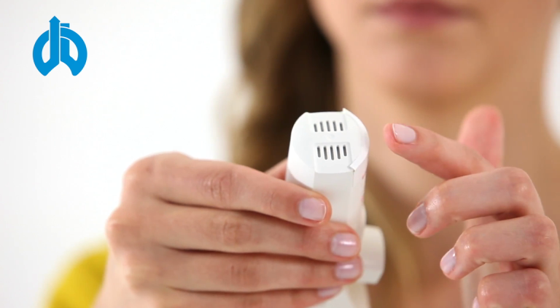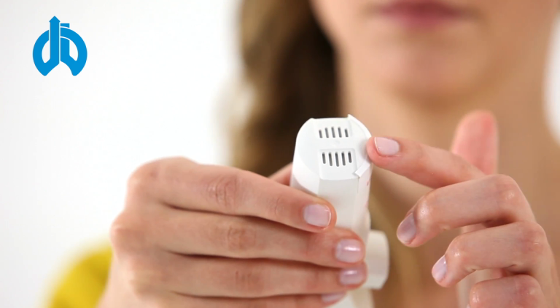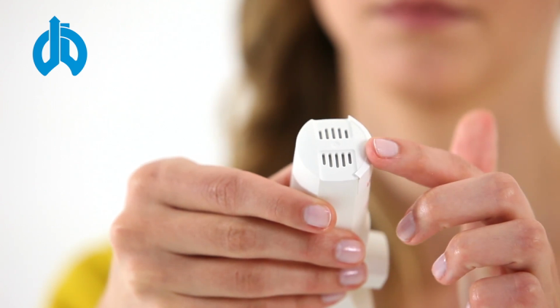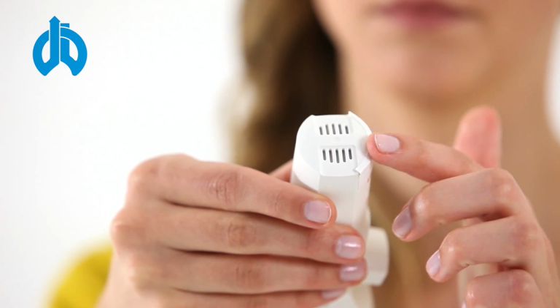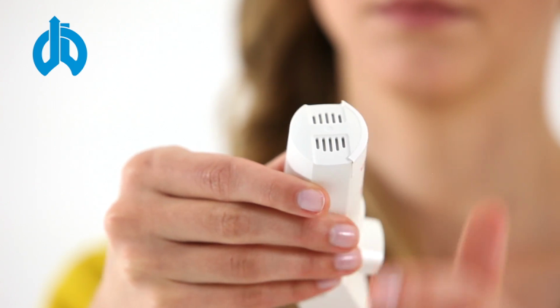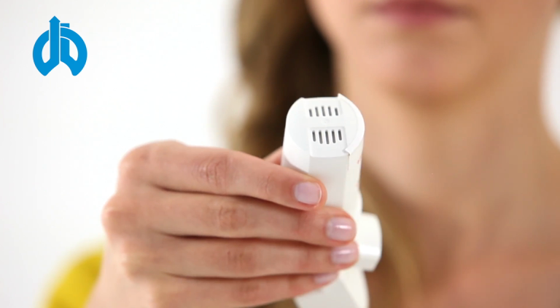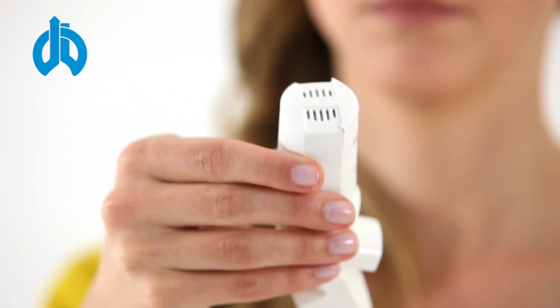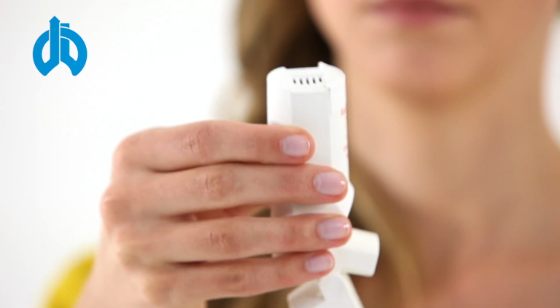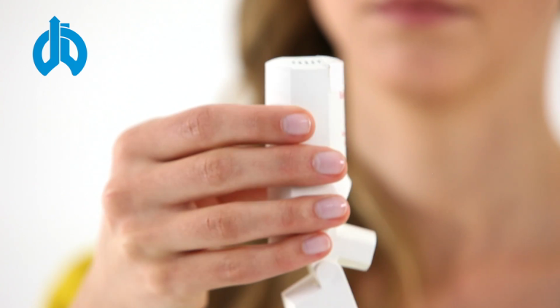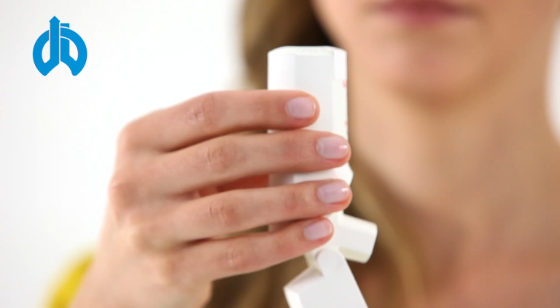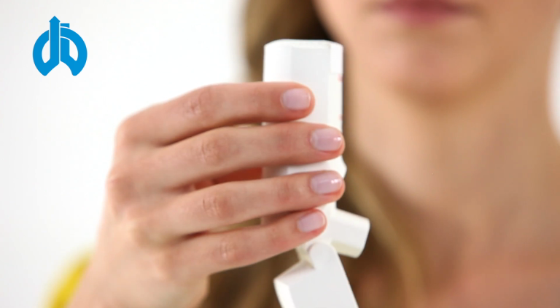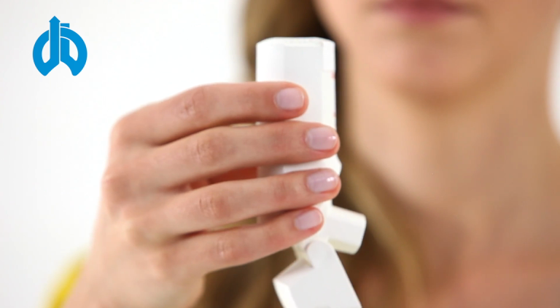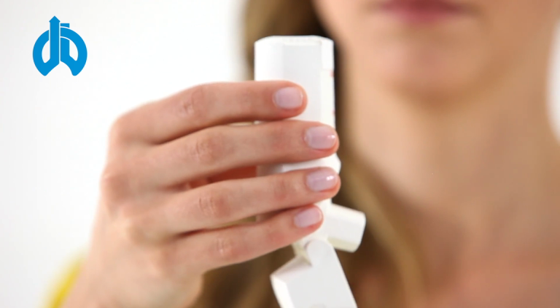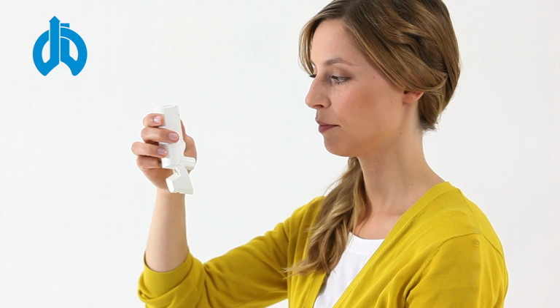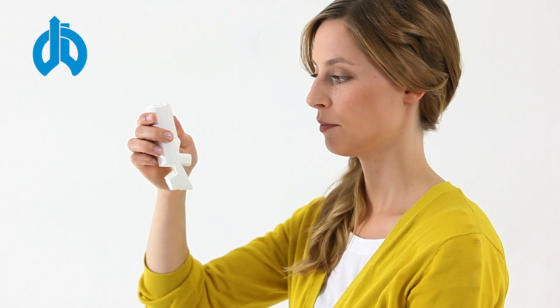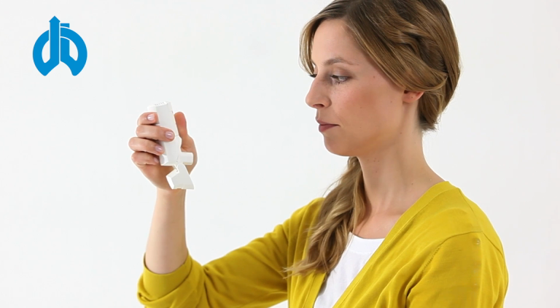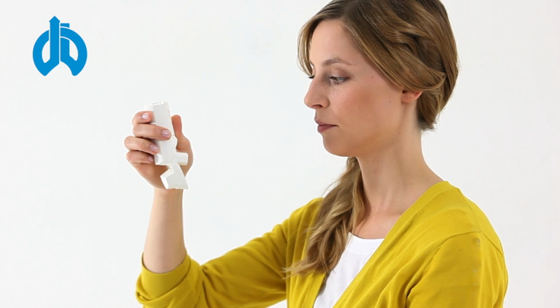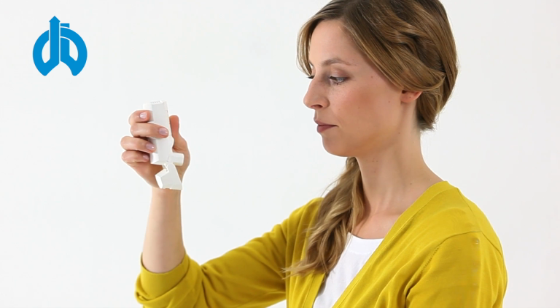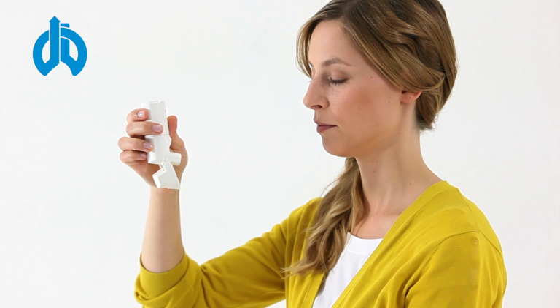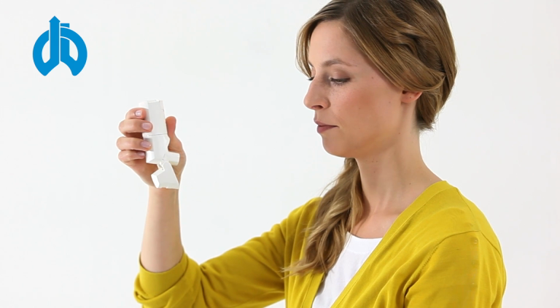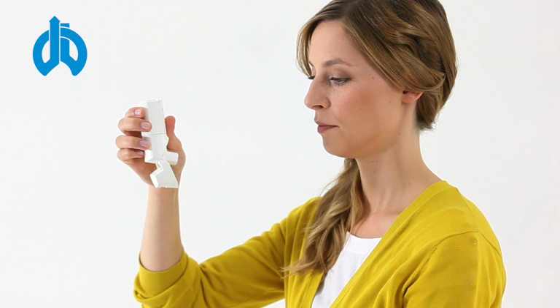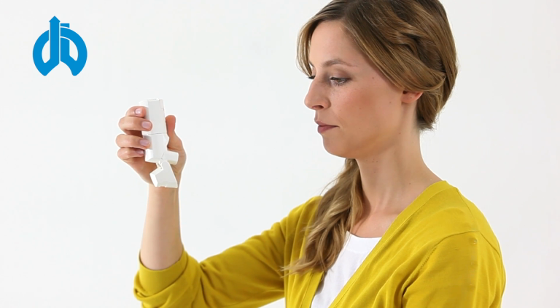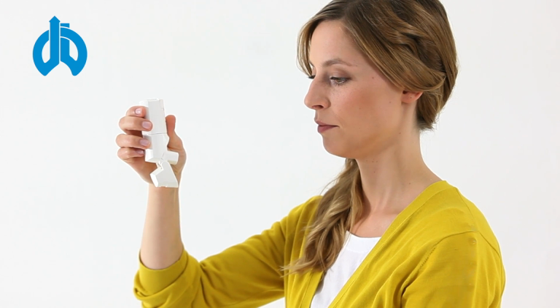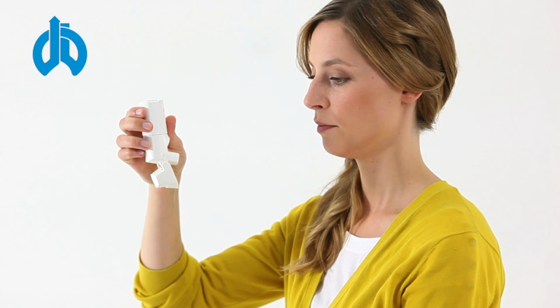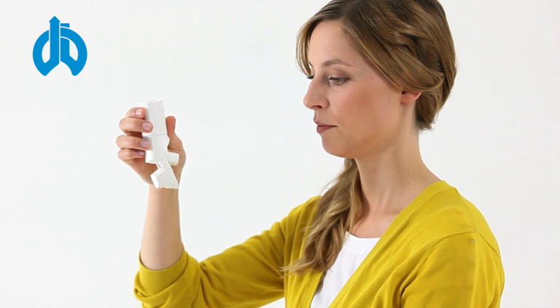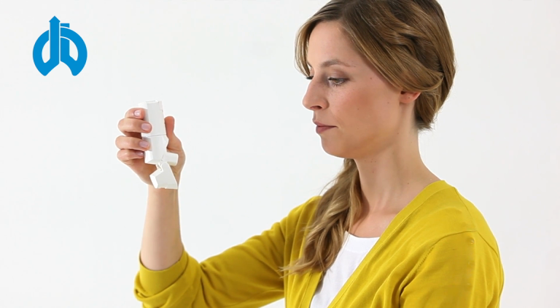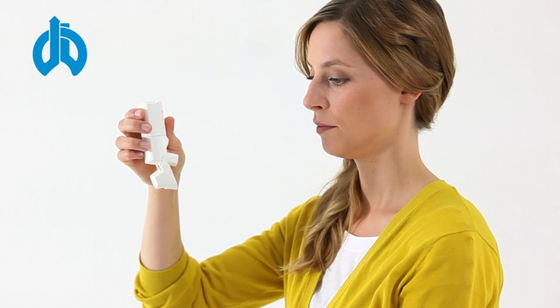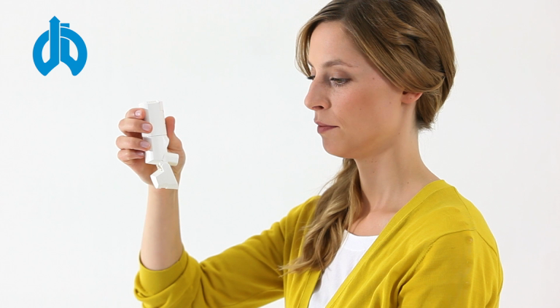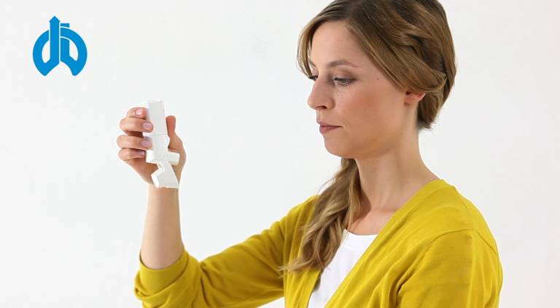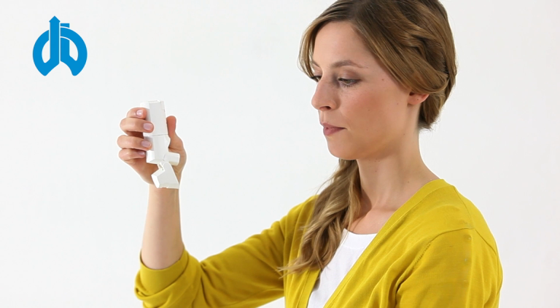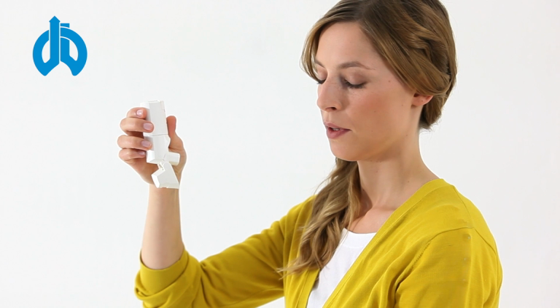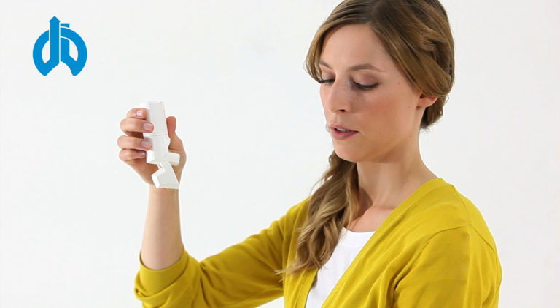Please breathe out slowly but not into the inhaler, and tilt your head back slightly.